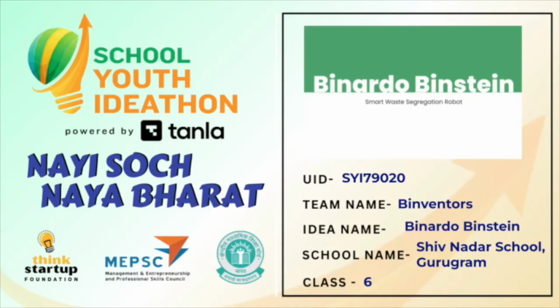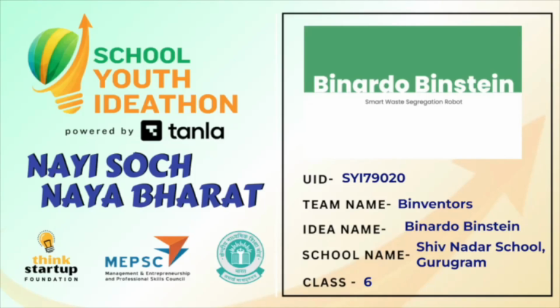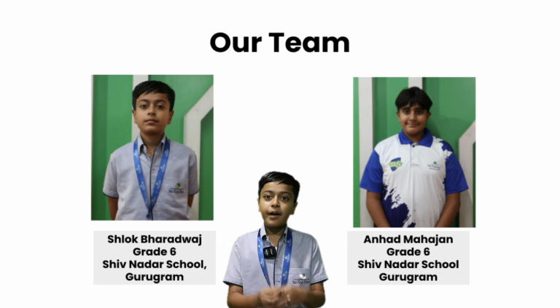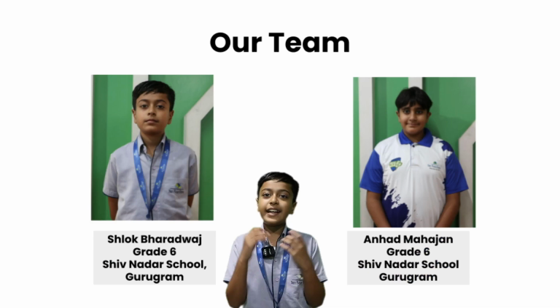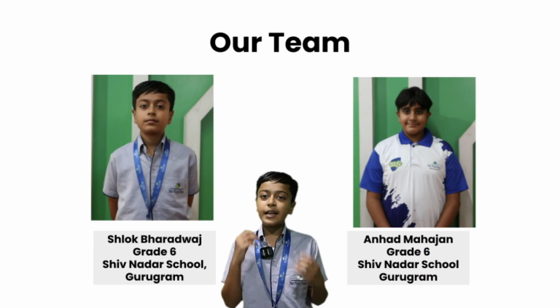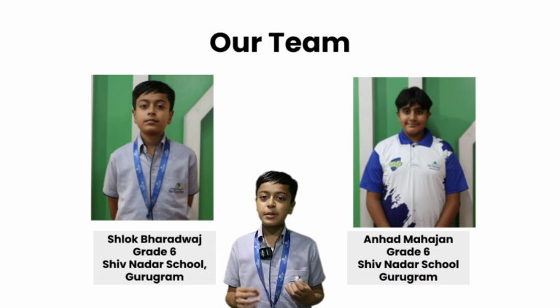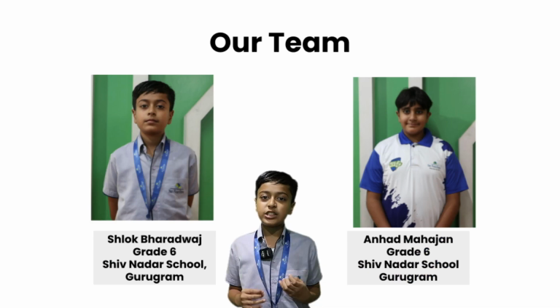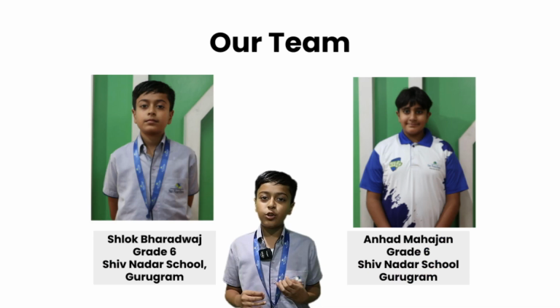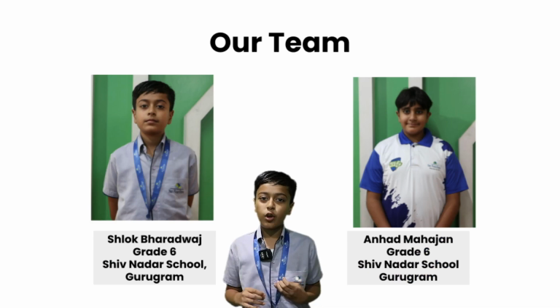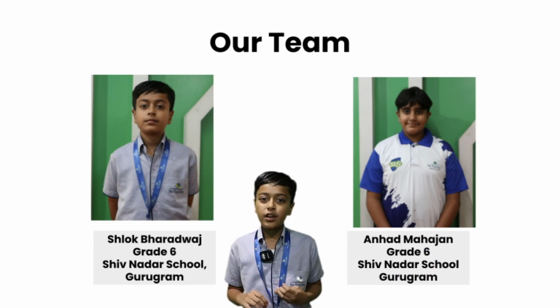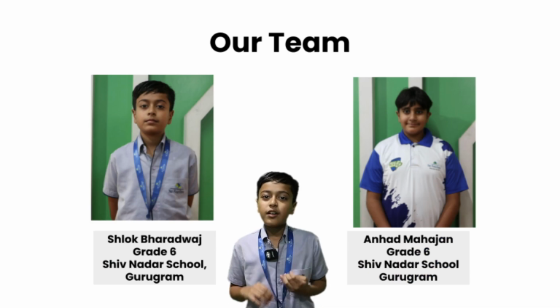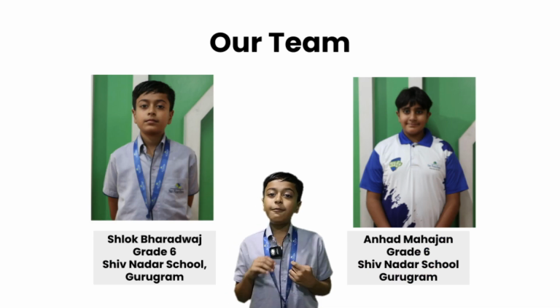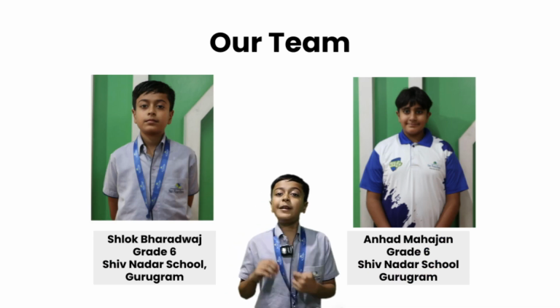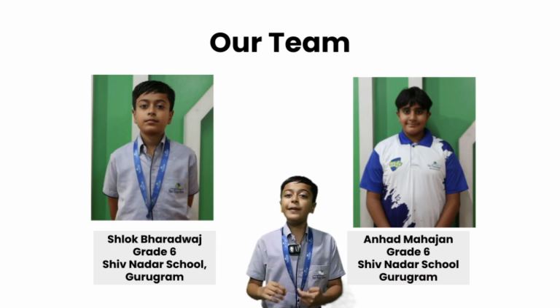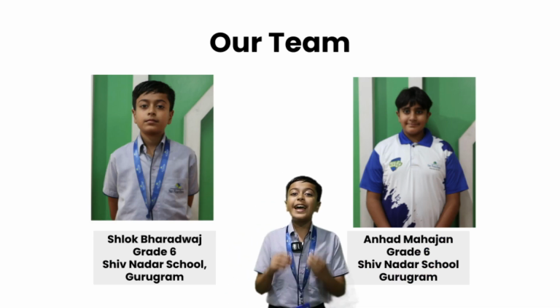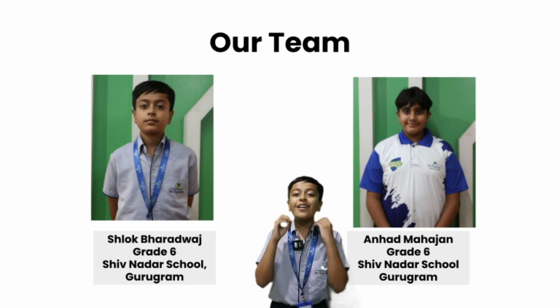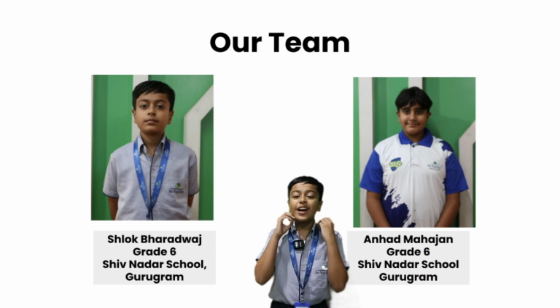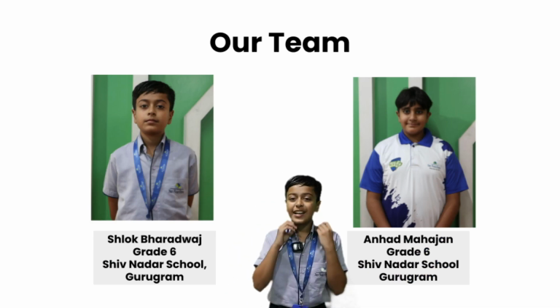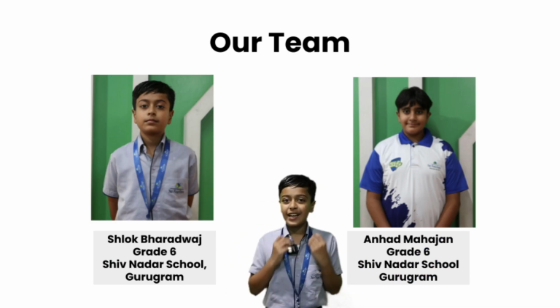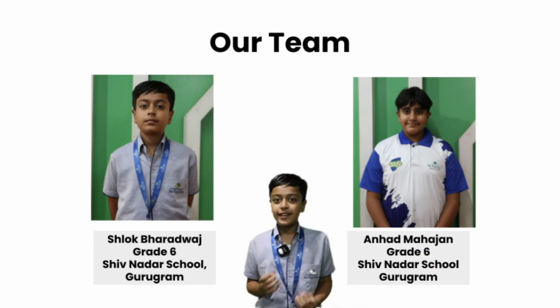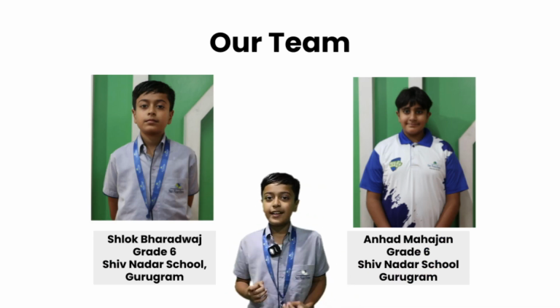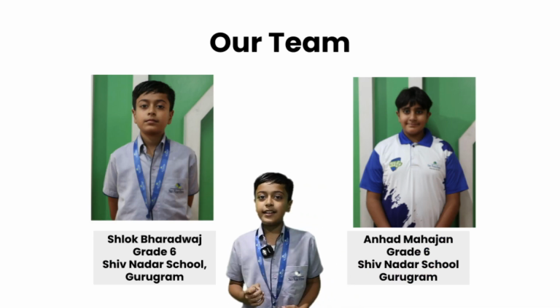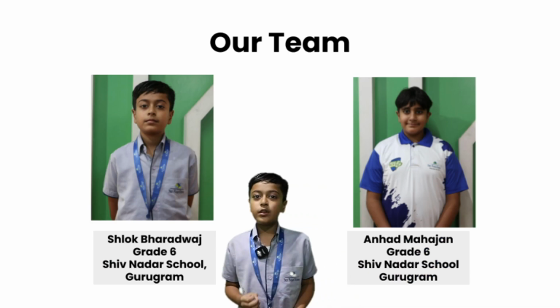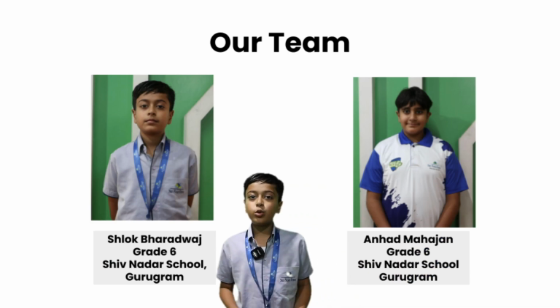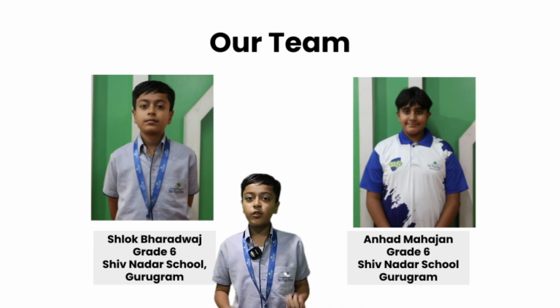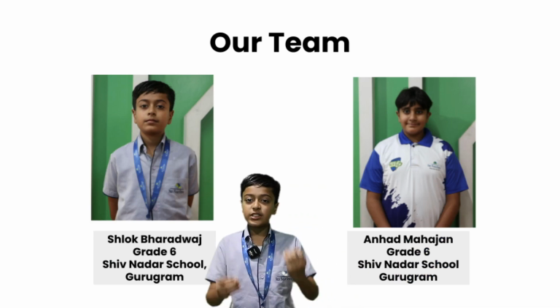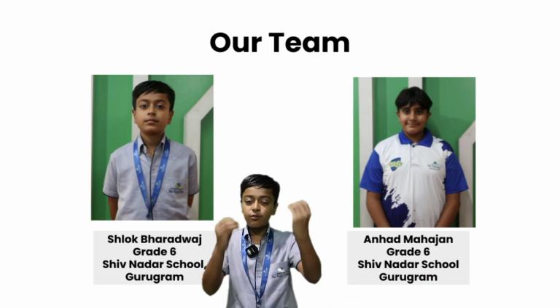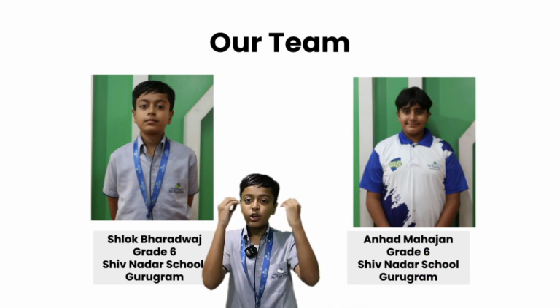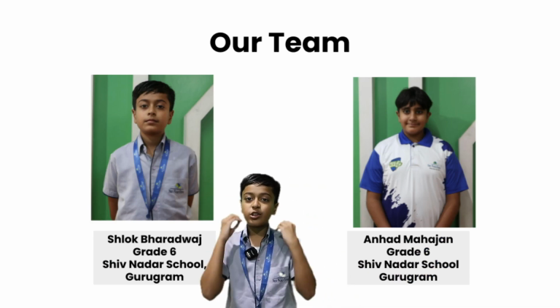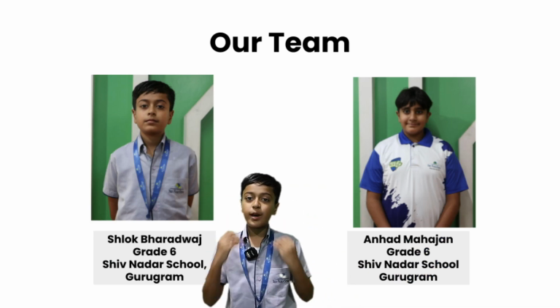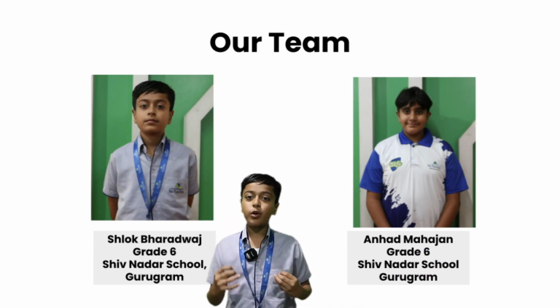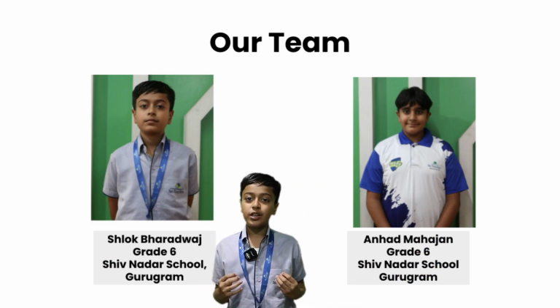My name is Shlok. With me I have Unhealth, and the two of us have worked on our model.